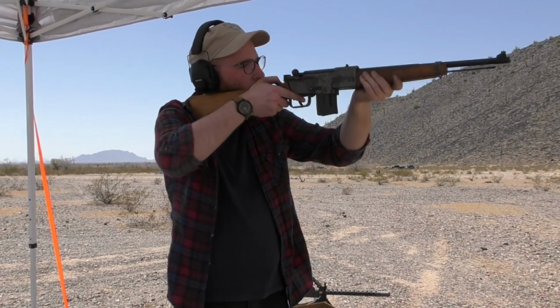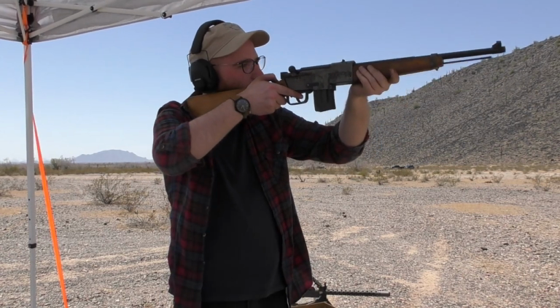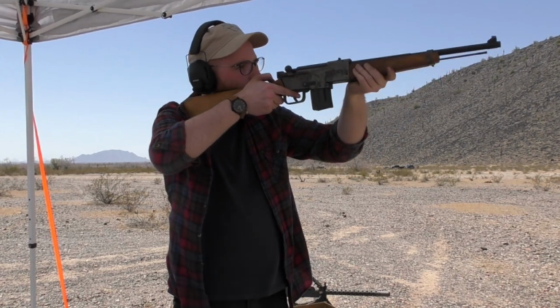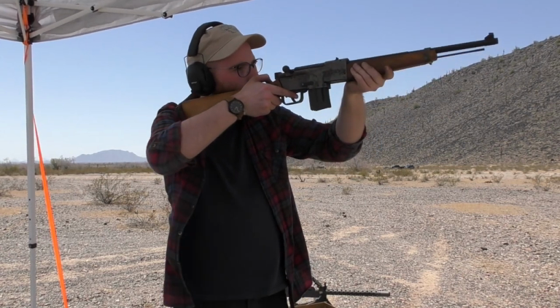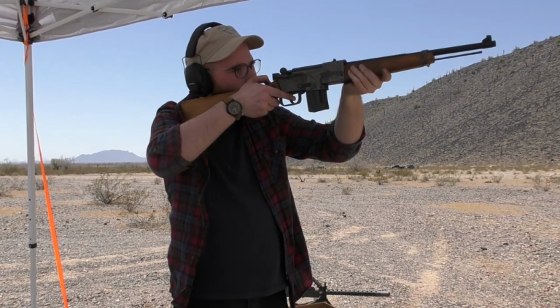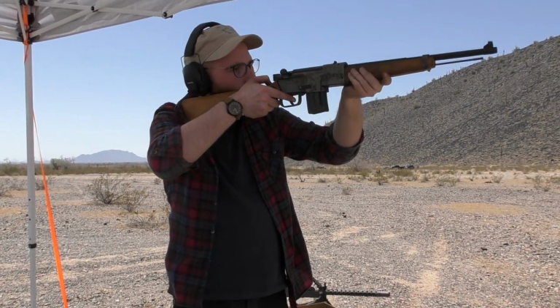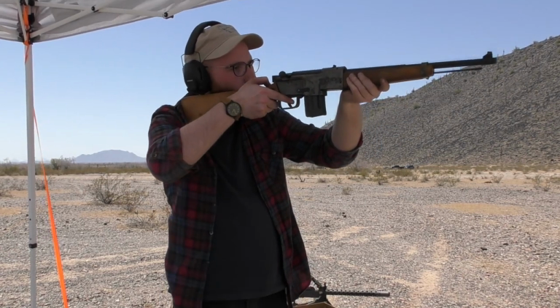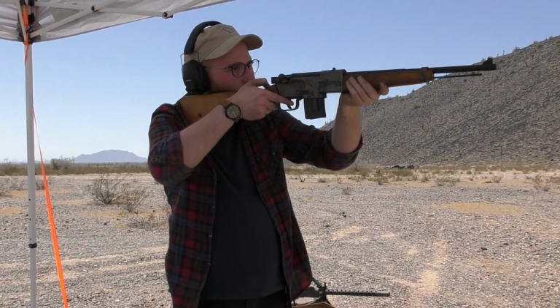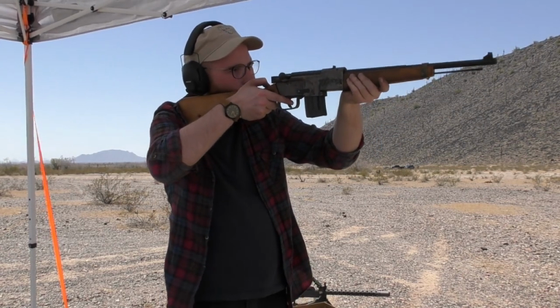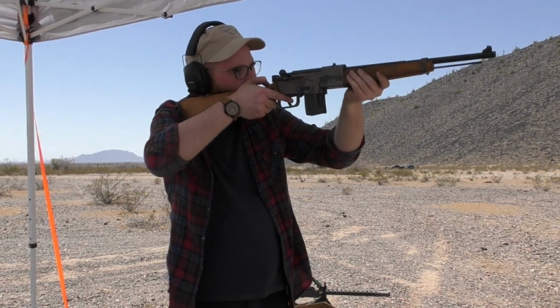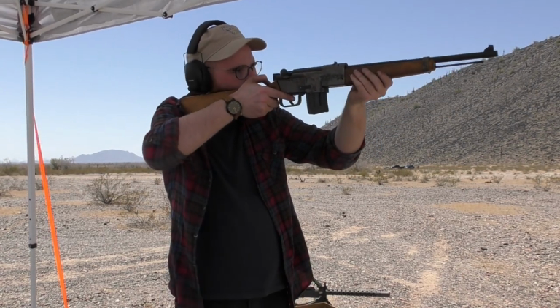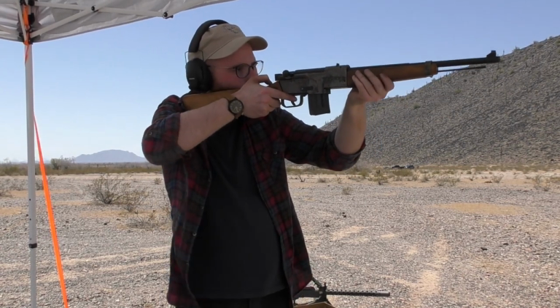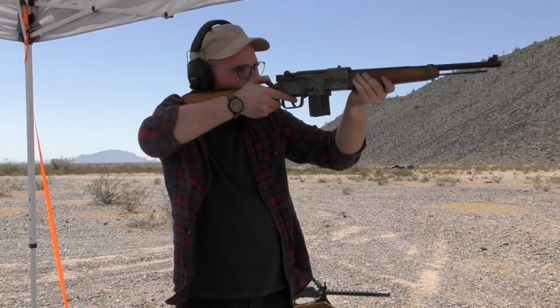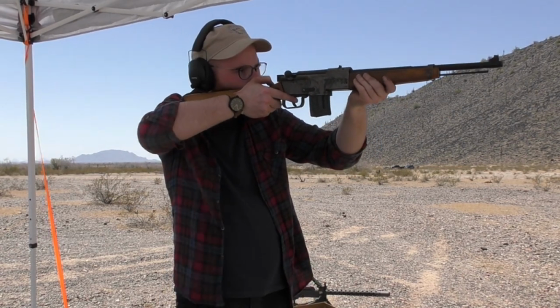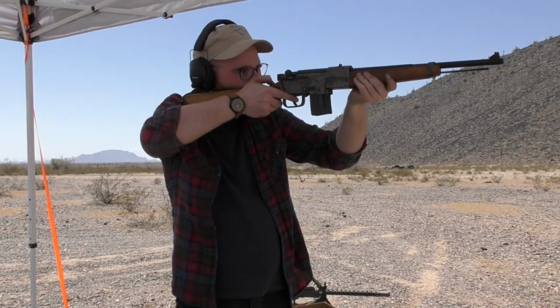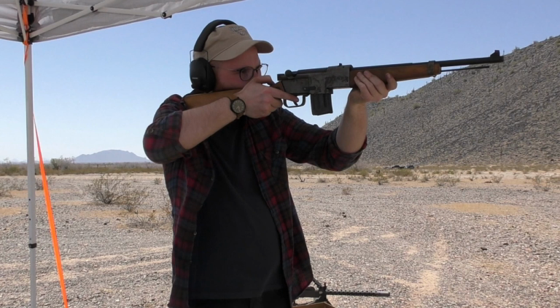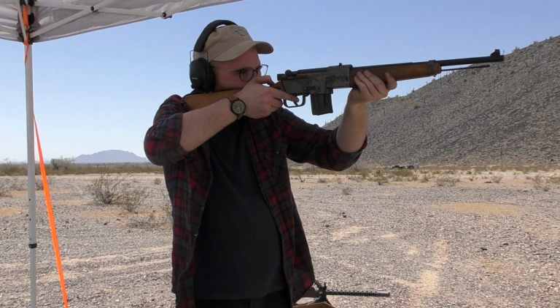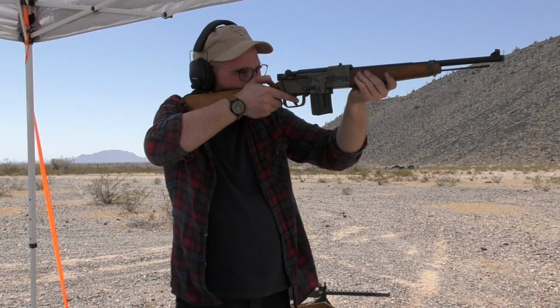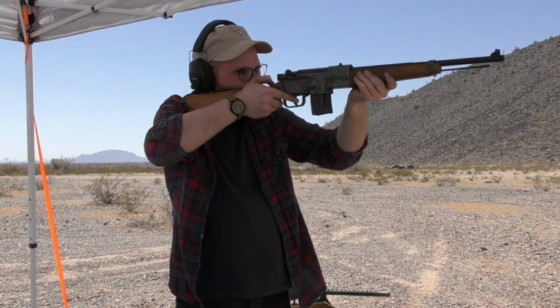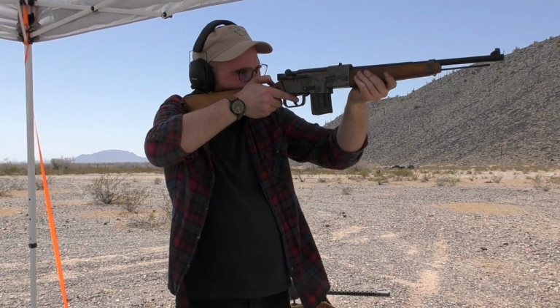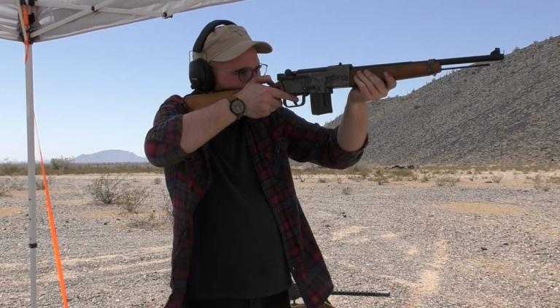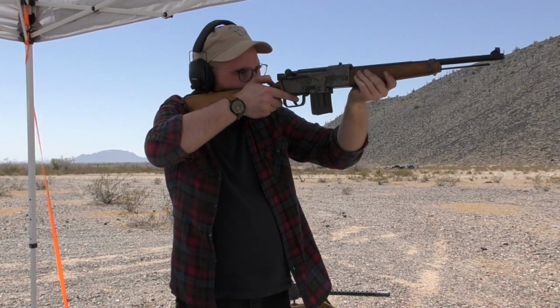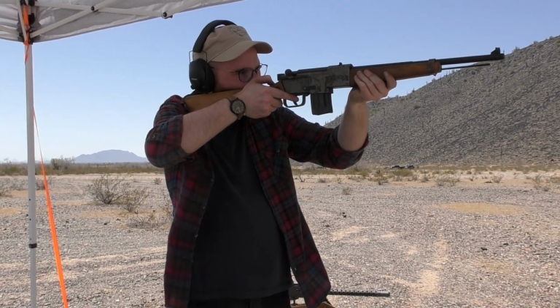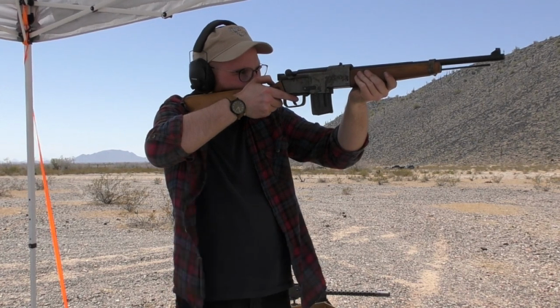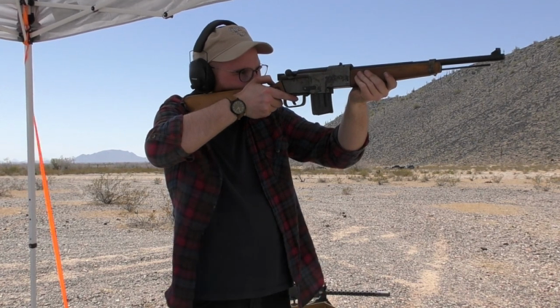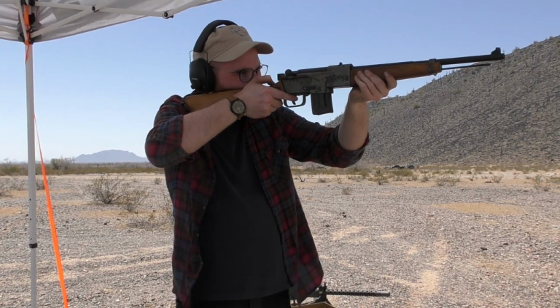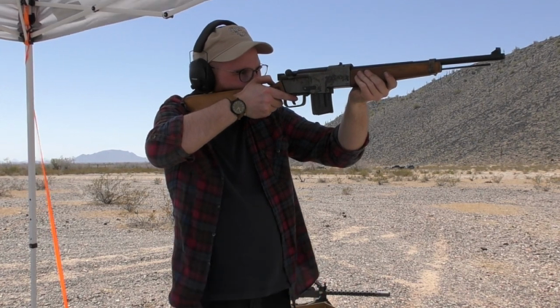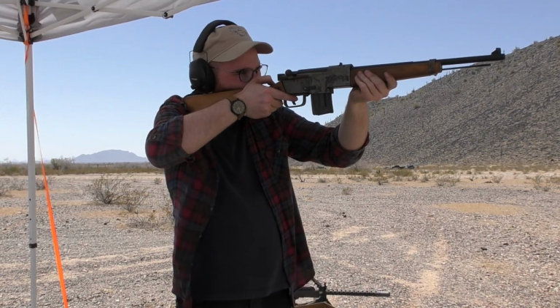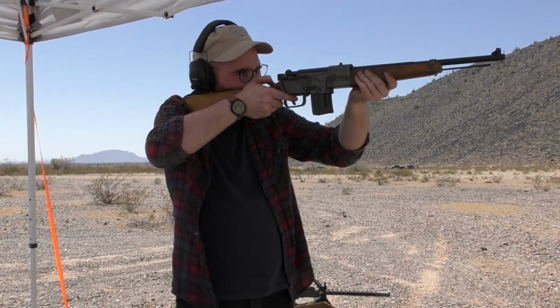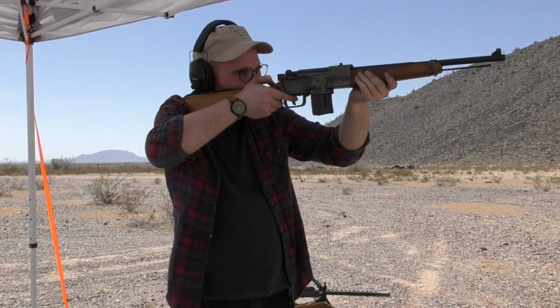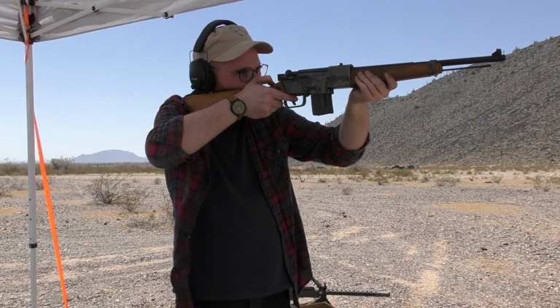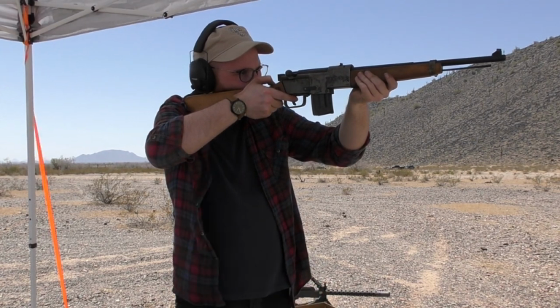The smaller, soft-shooting 7.92 Kurtz round would have been ideal for the poorly trained men of the Volkssturm.